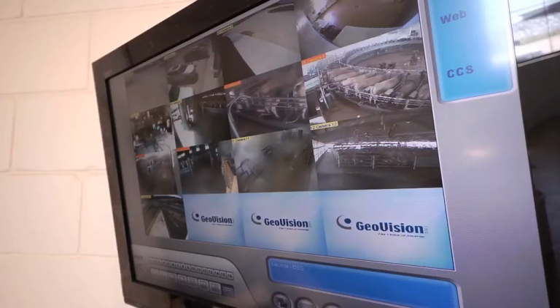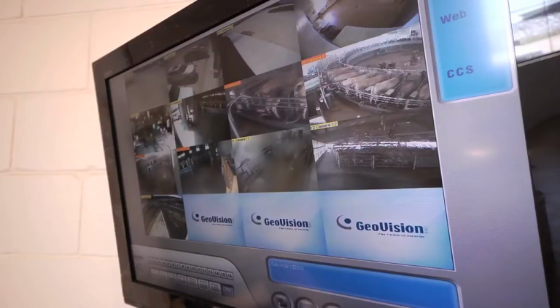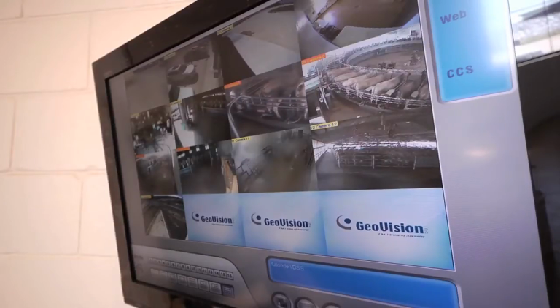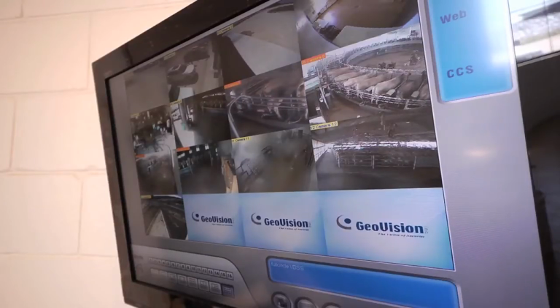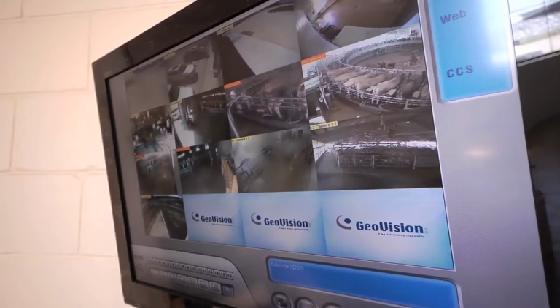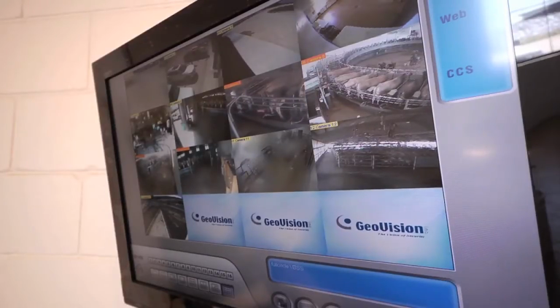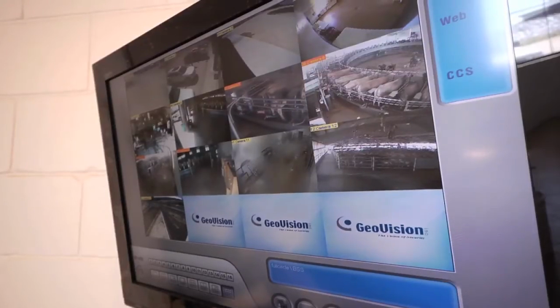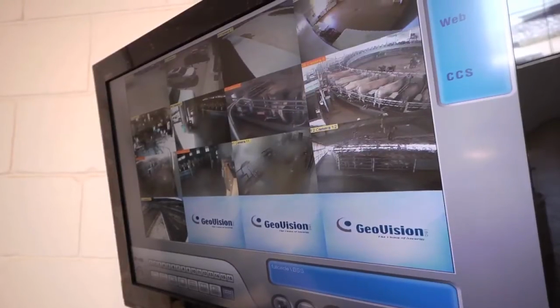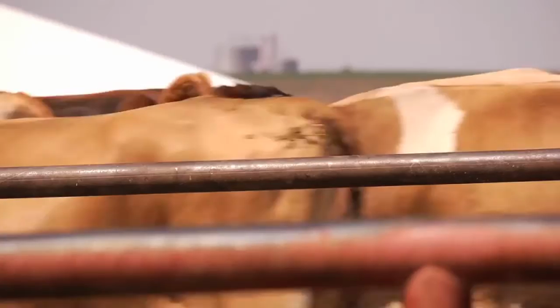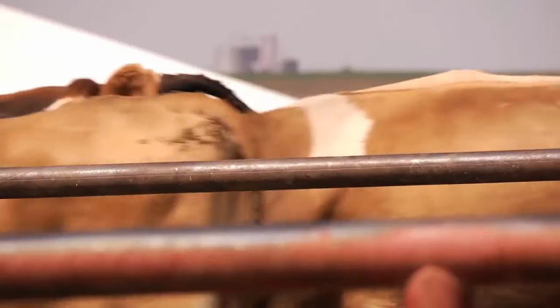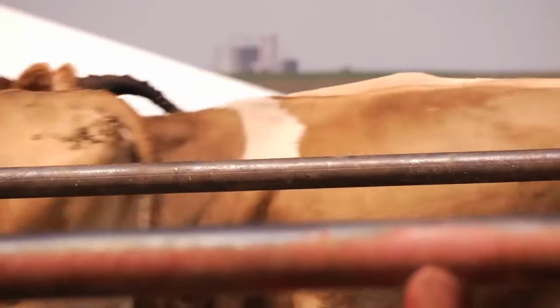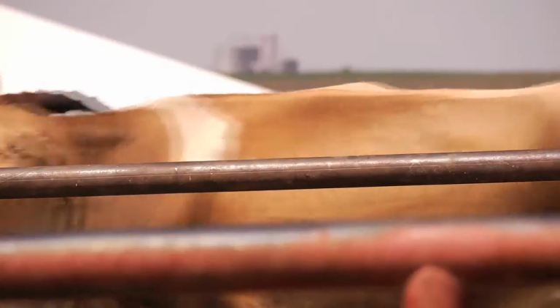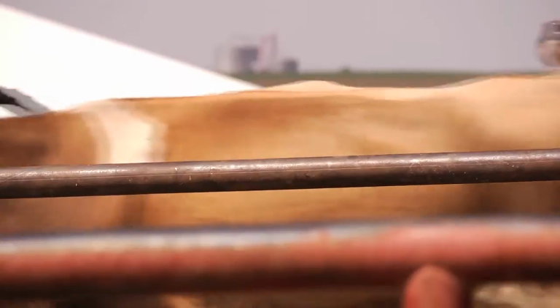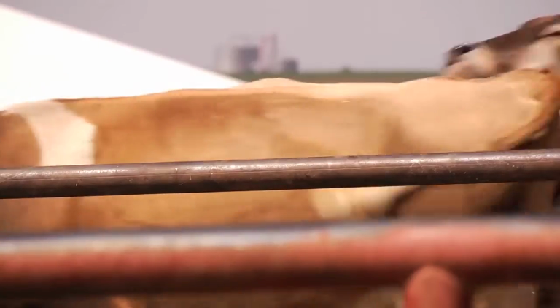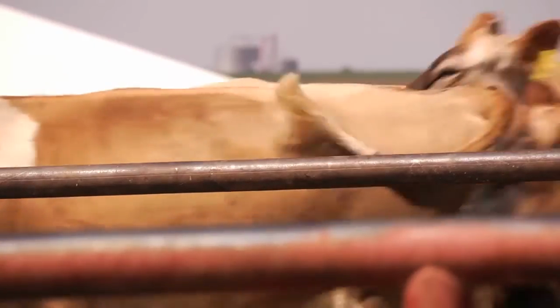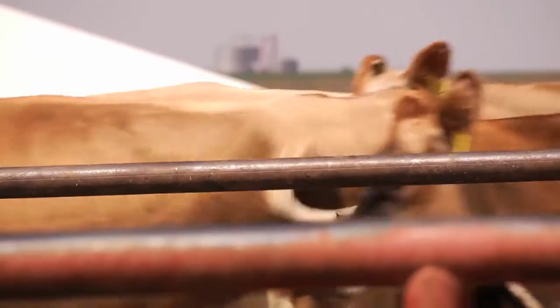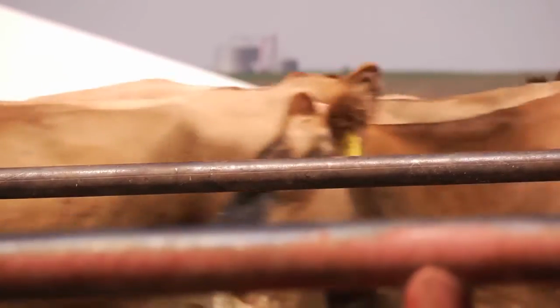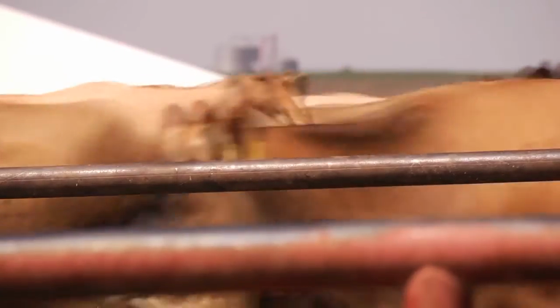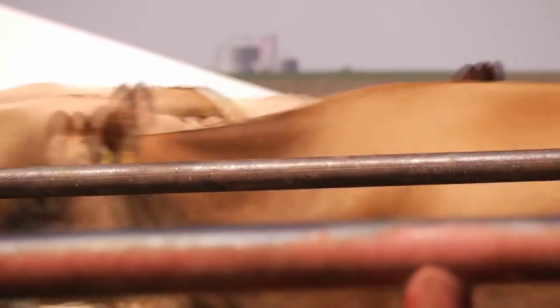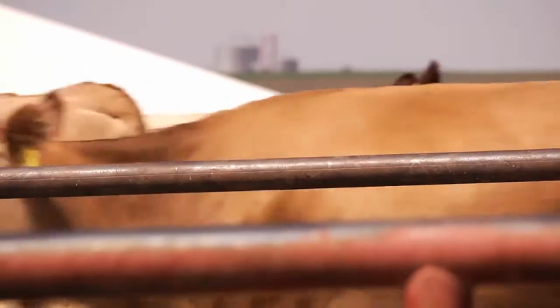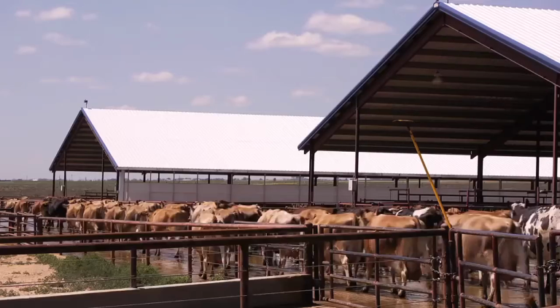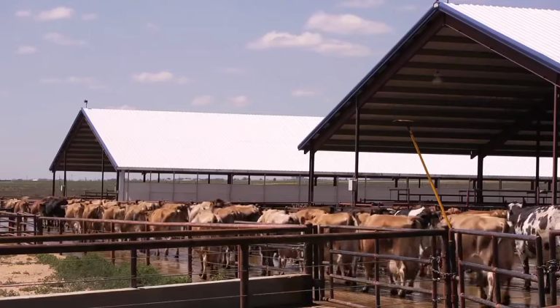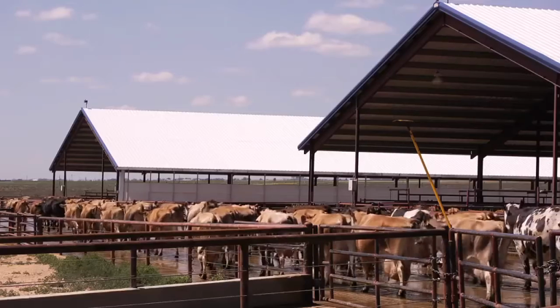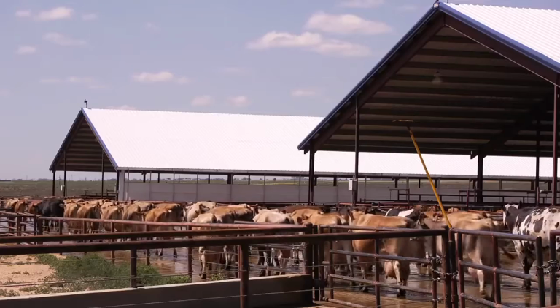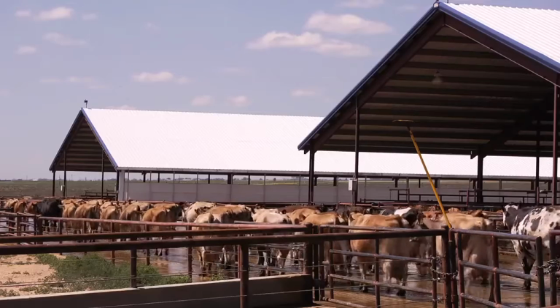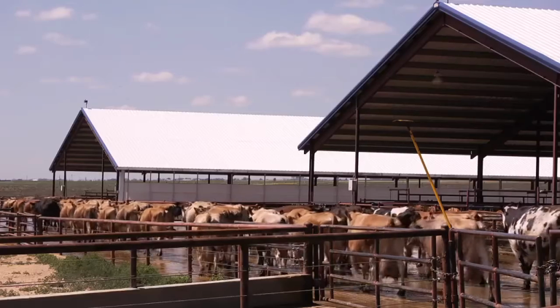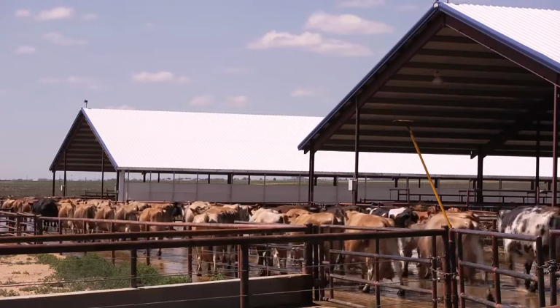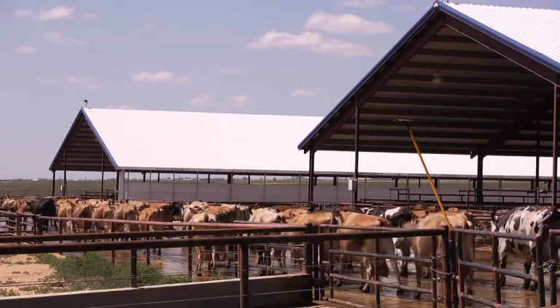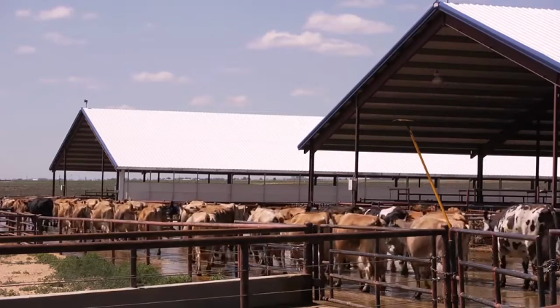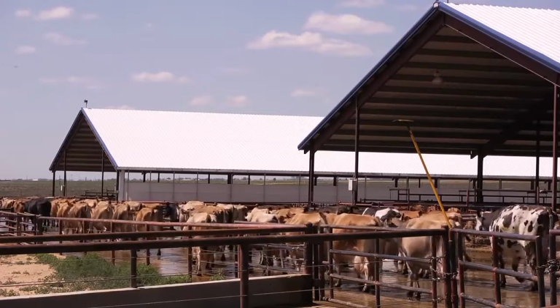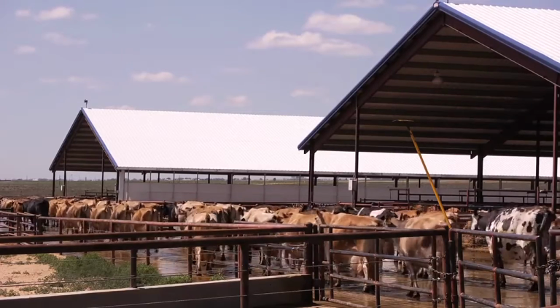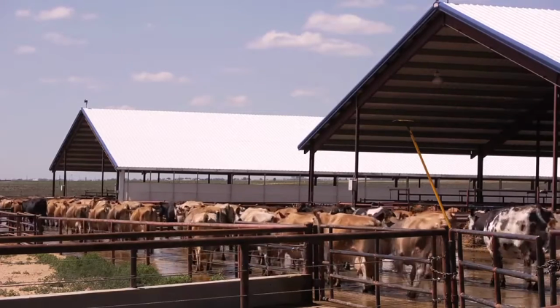Efficiency, speed. We want to get the cows into the parlor and back as quick as possible so they feel comfortable.